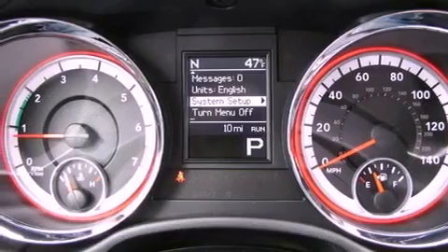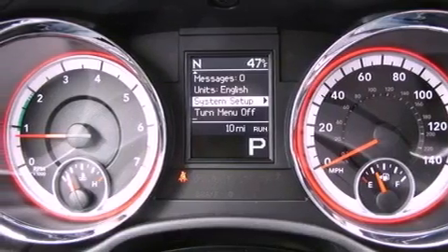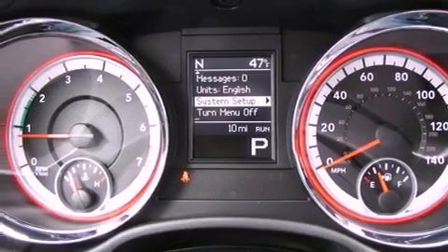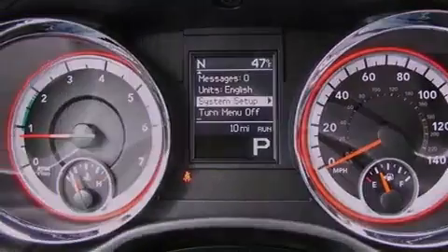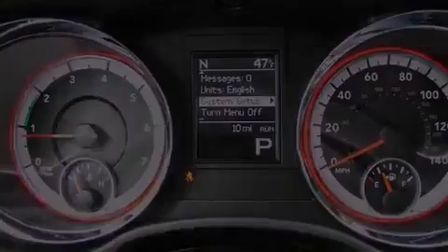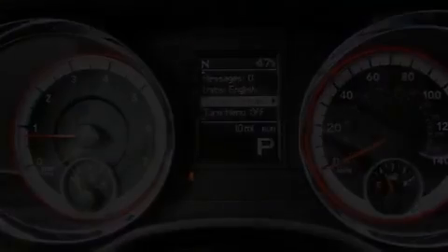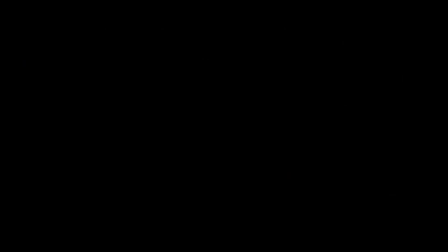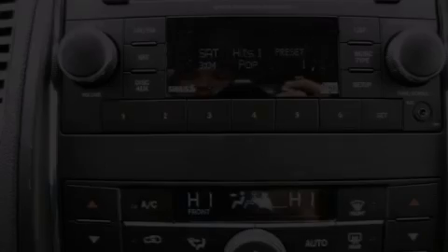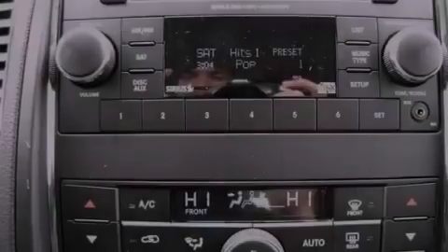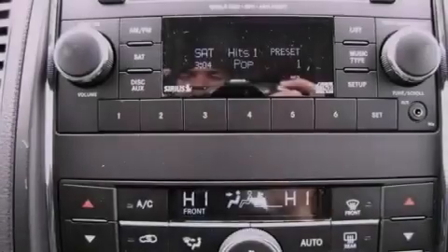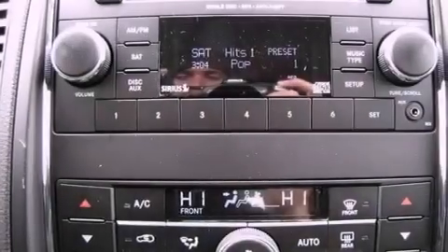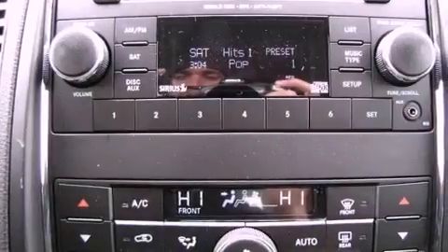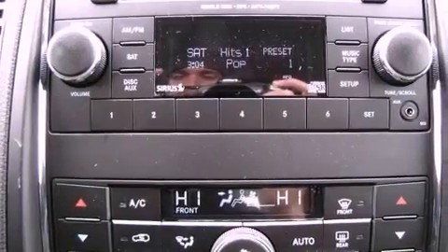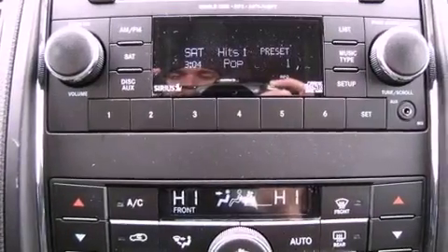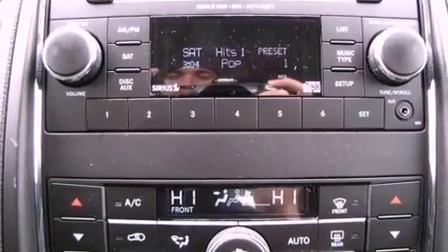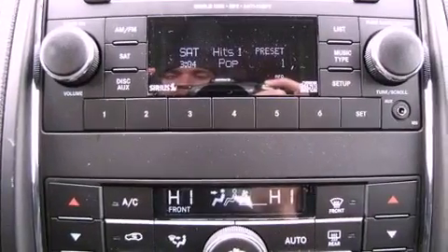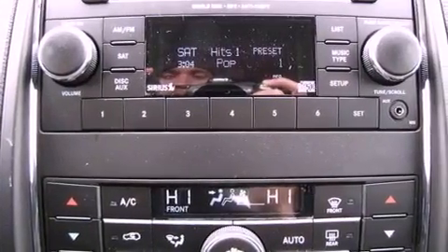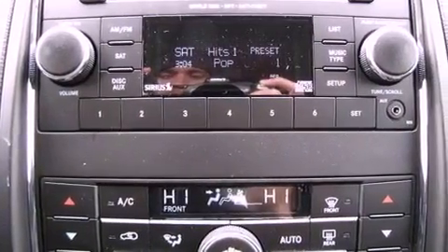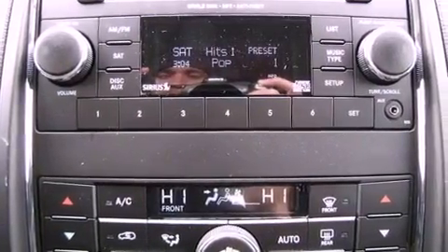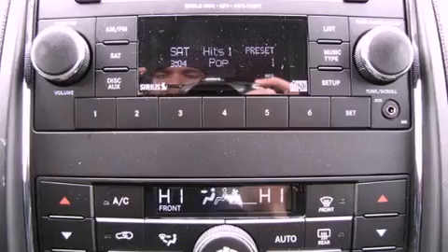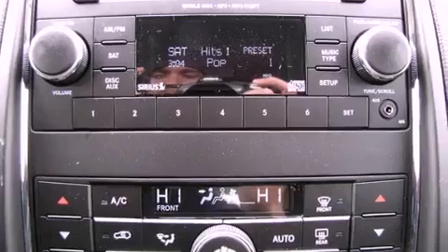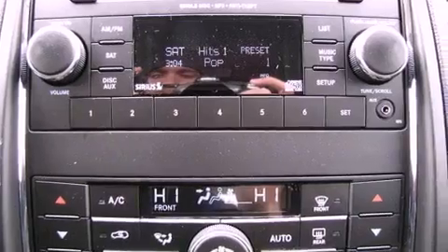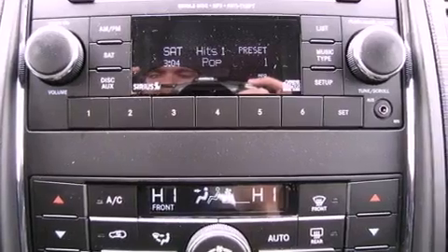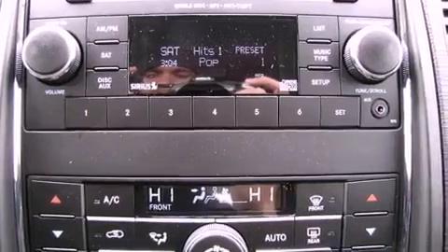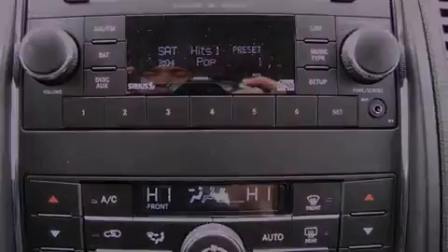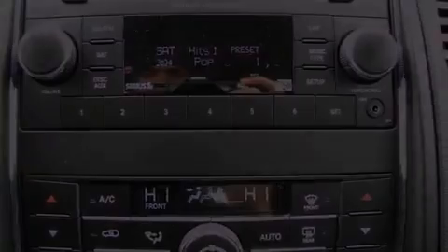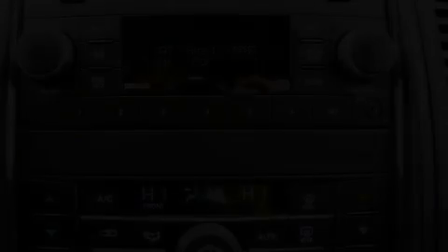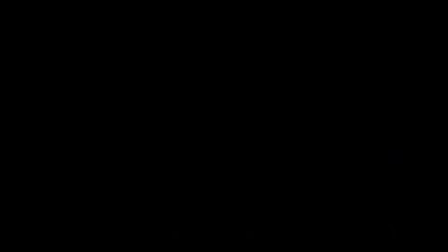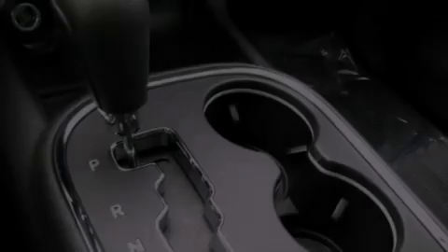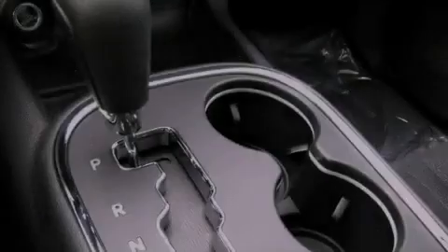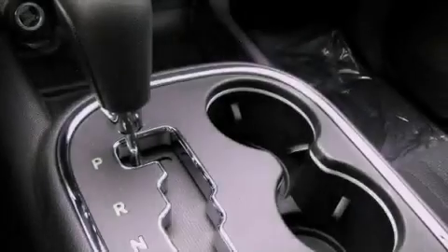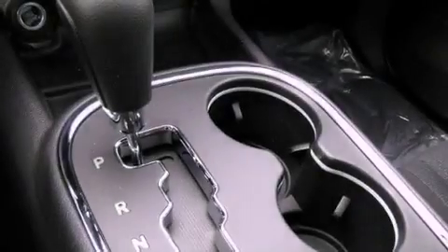Fog lamps, privacy glass, an anti-lock braking system, heated side view mirrors, and an auxiliary power outlet.